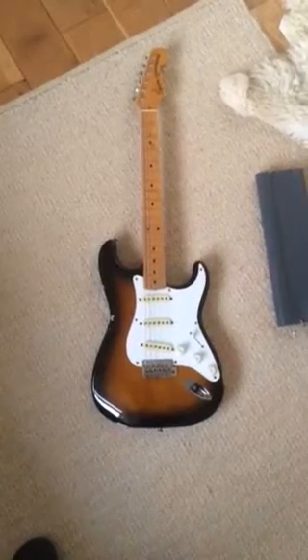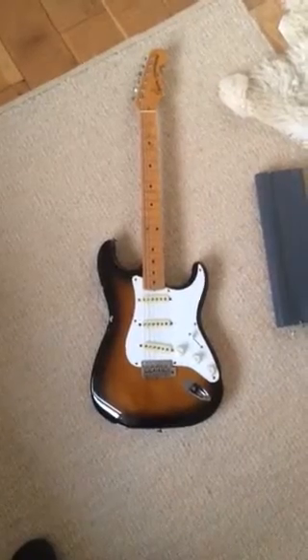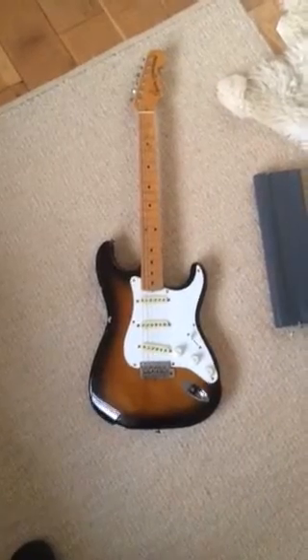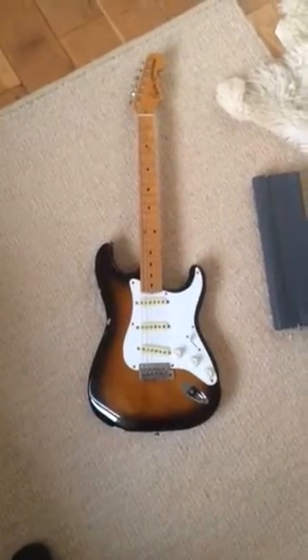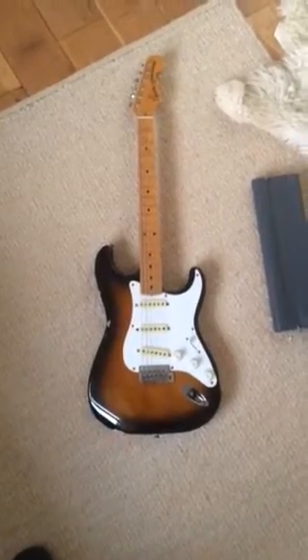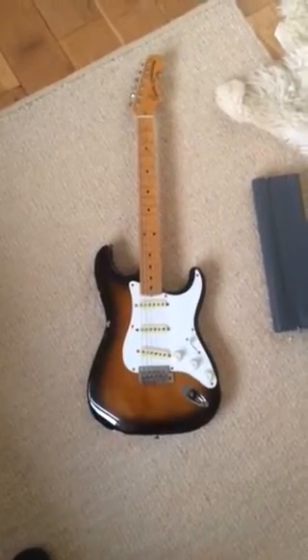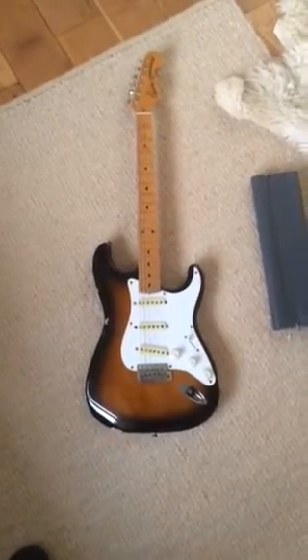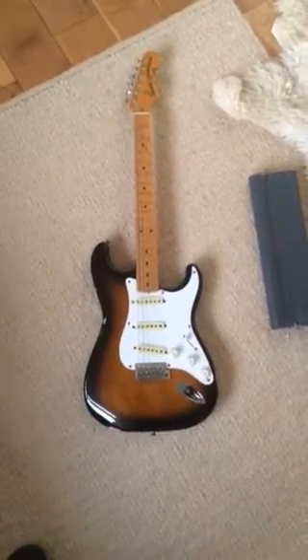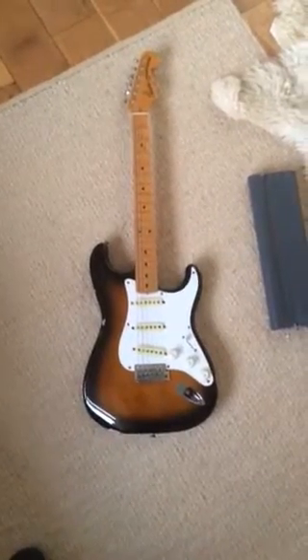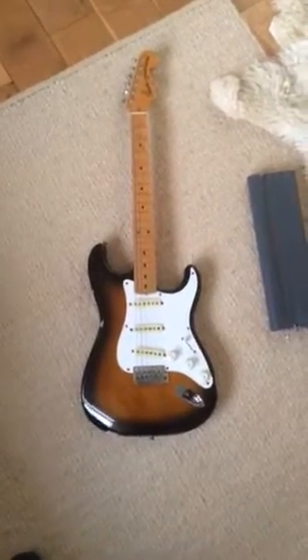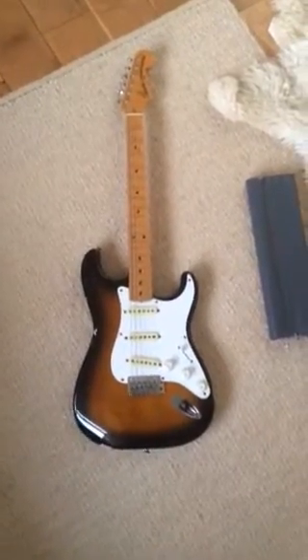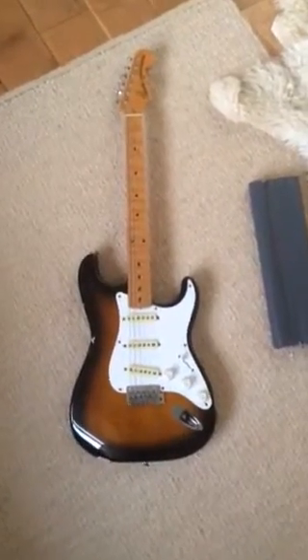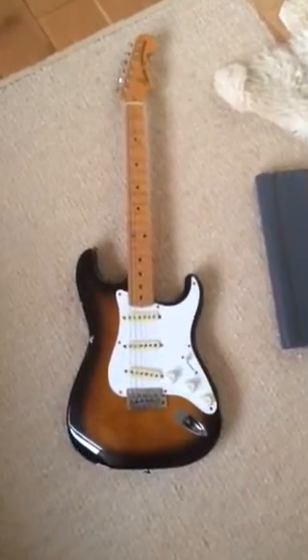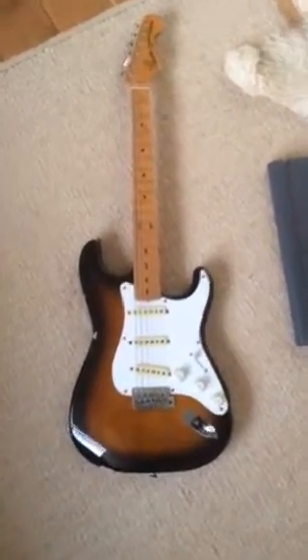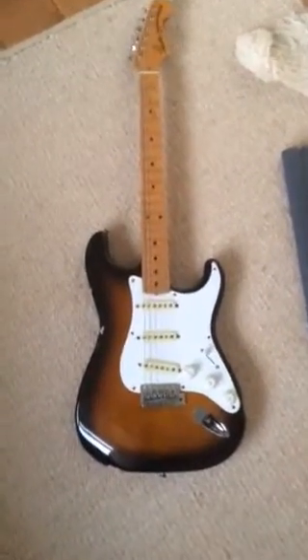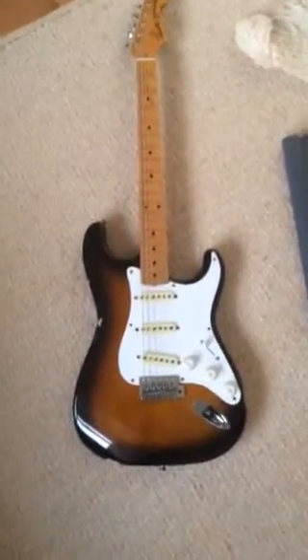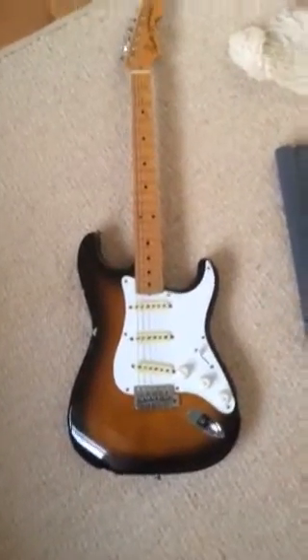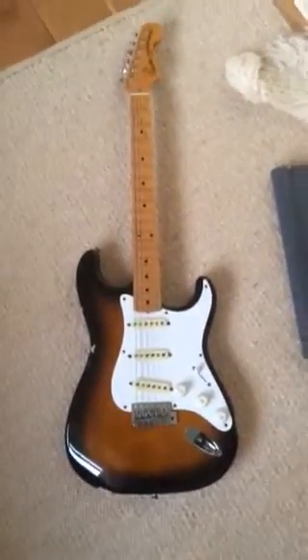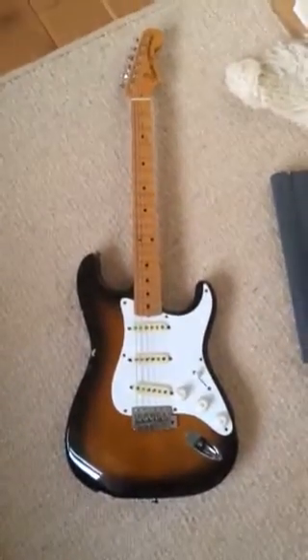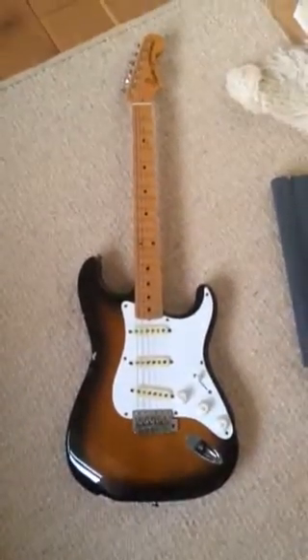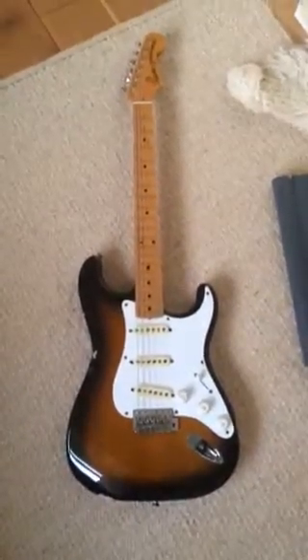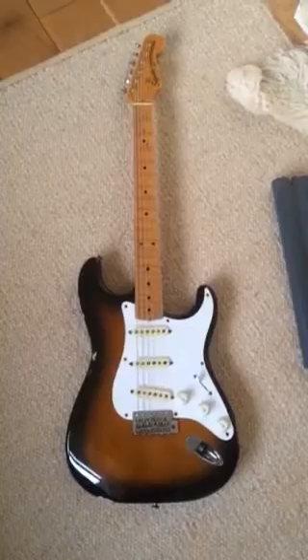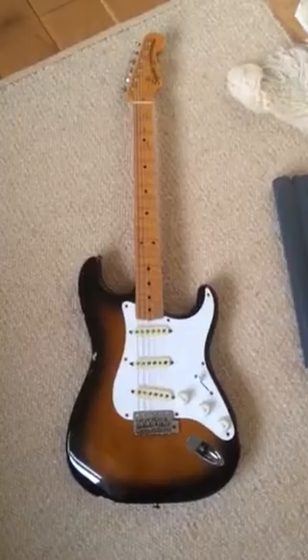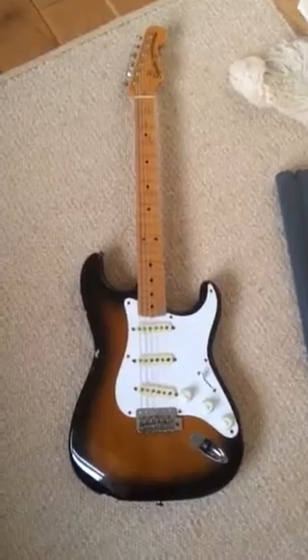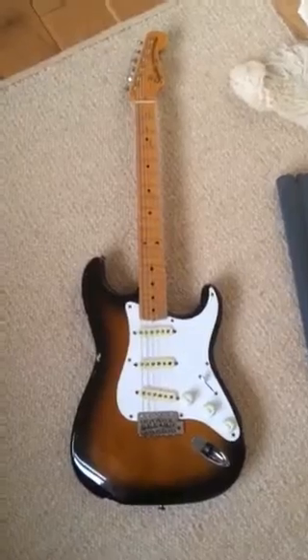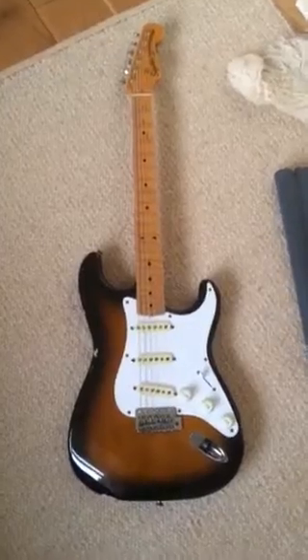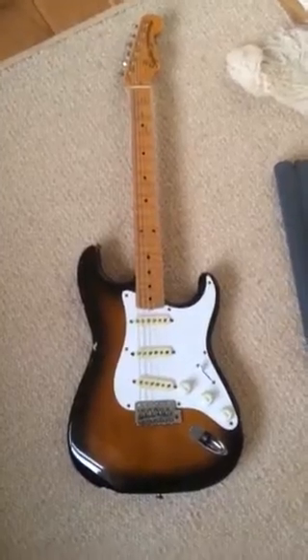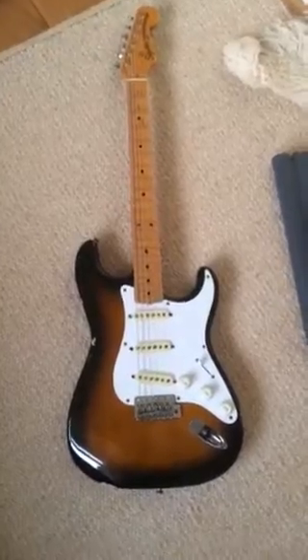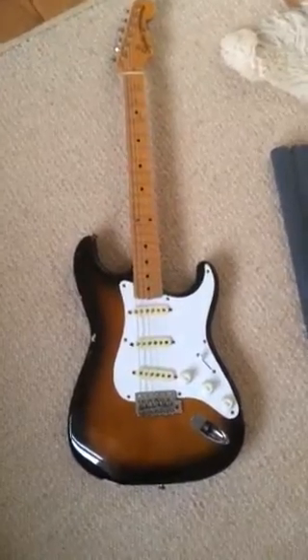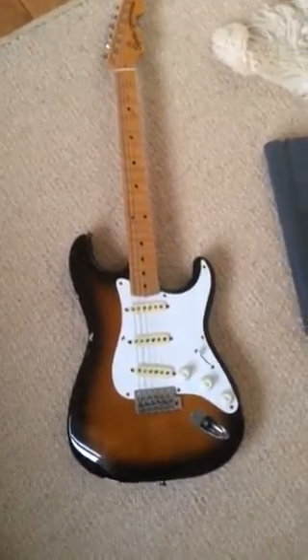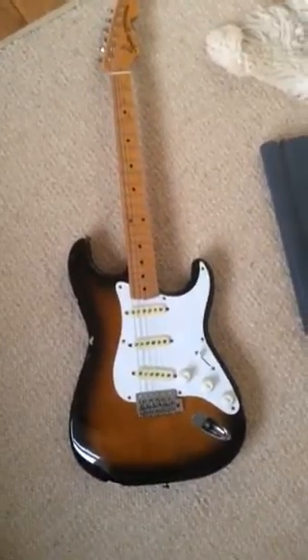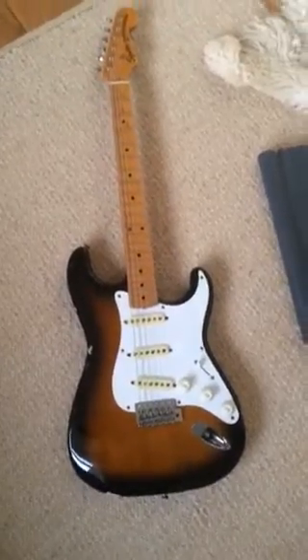Rightio, here it is. Like I said, just to show you all of the little marks and bits and pieces around it, just so you know where everything is.